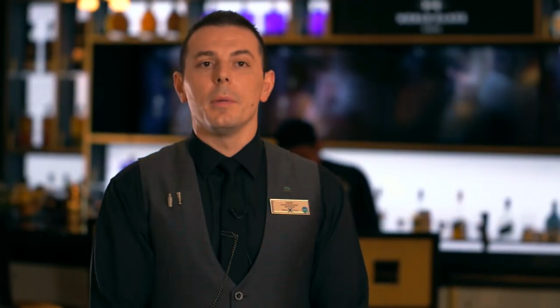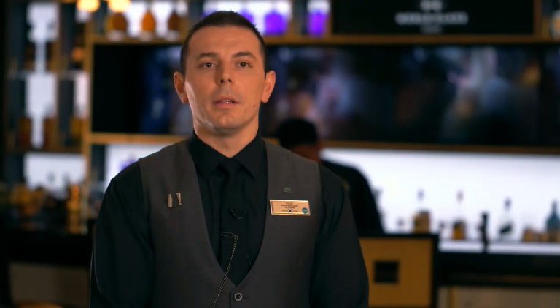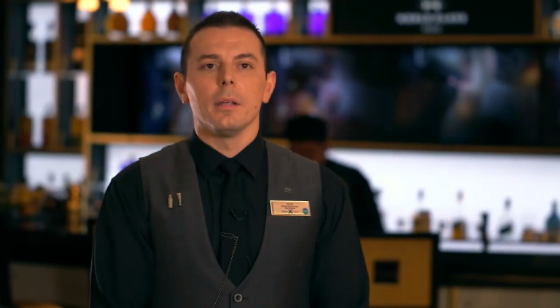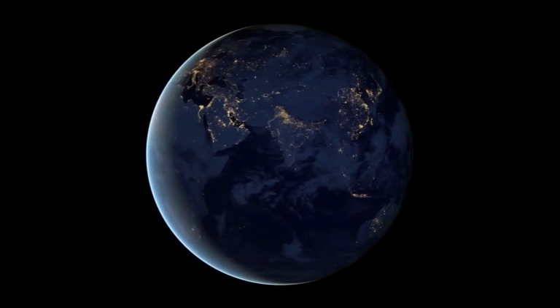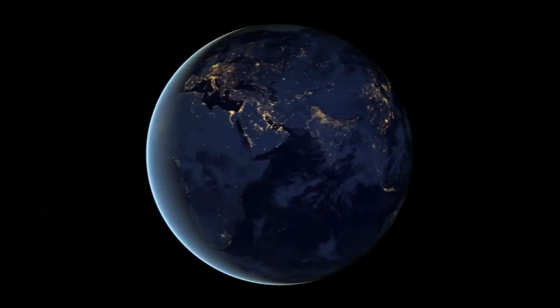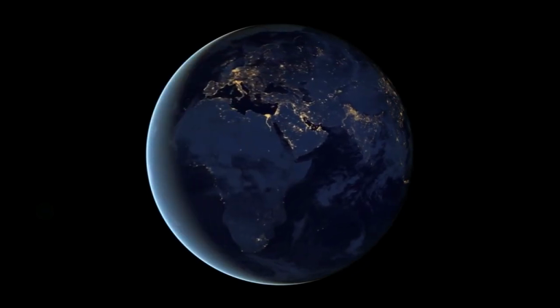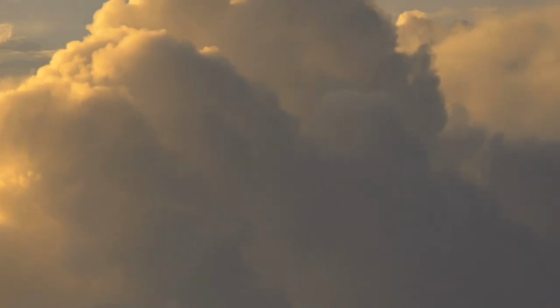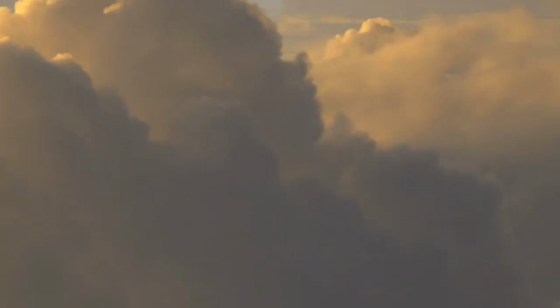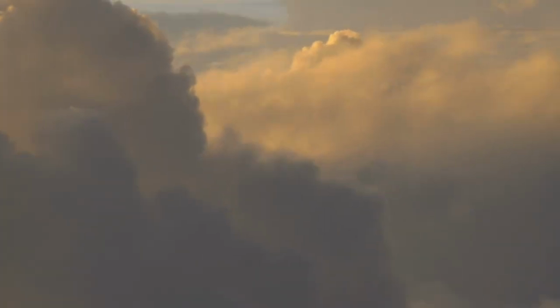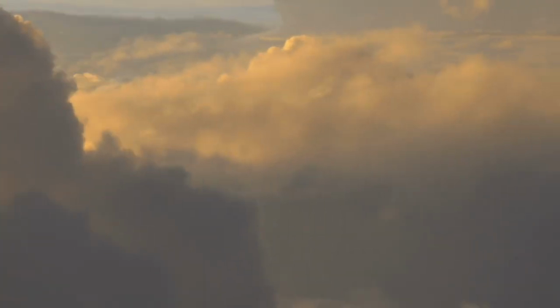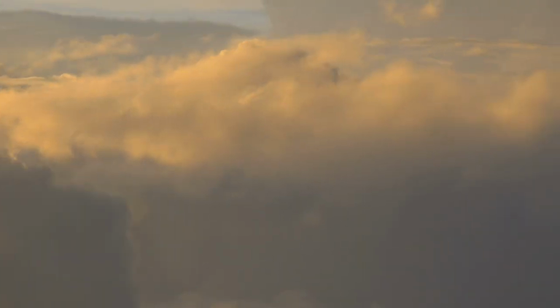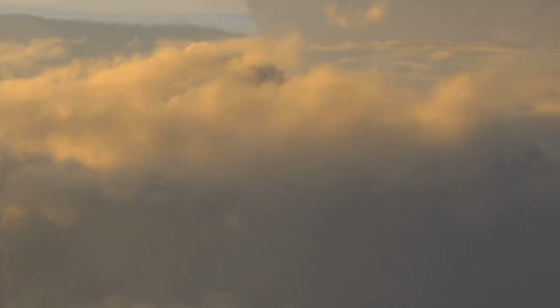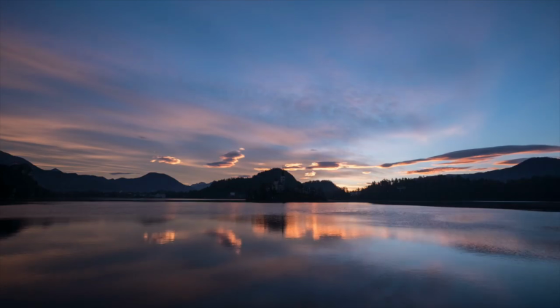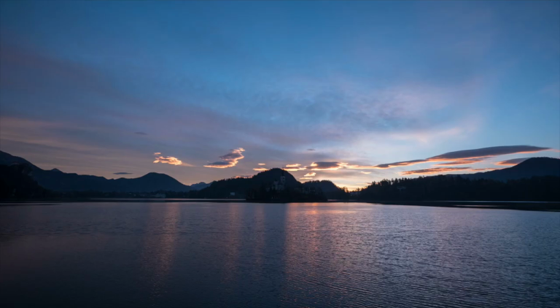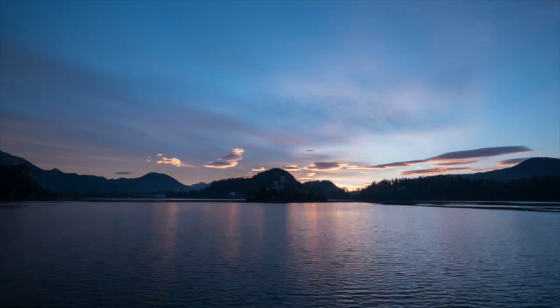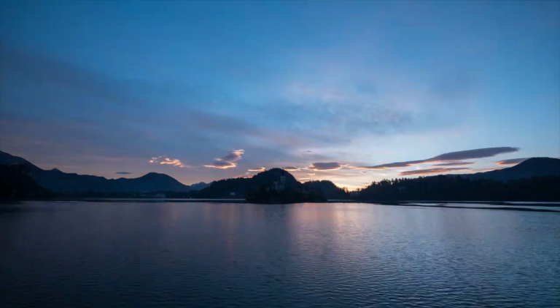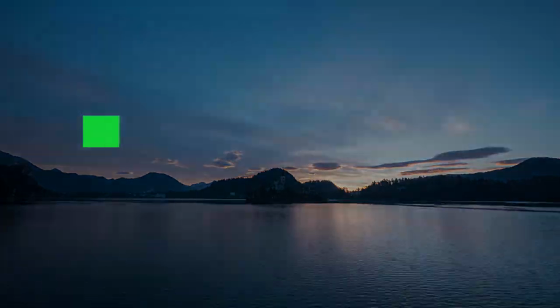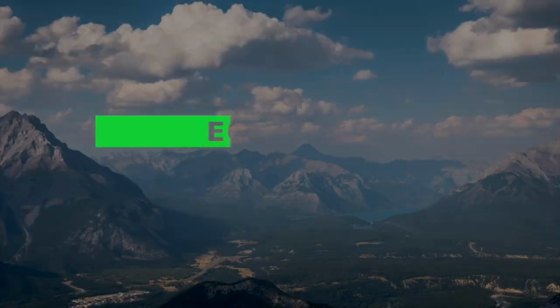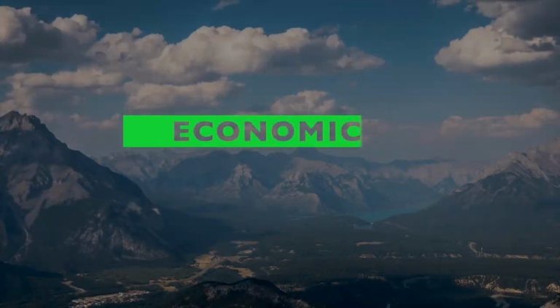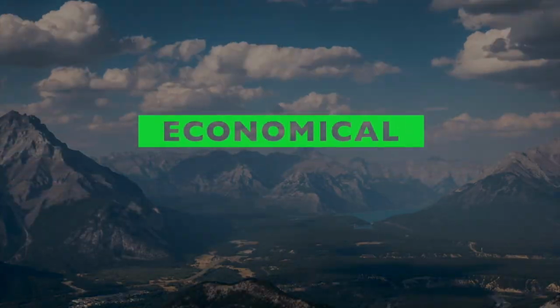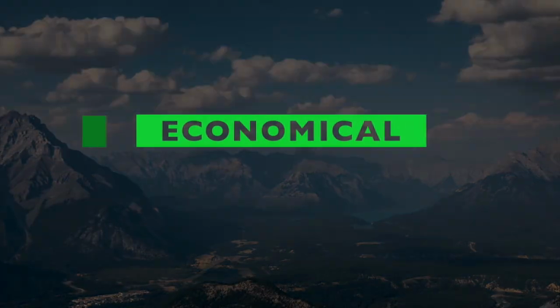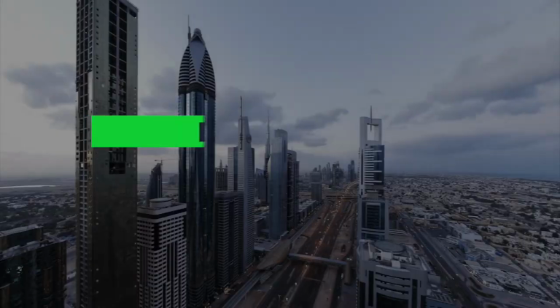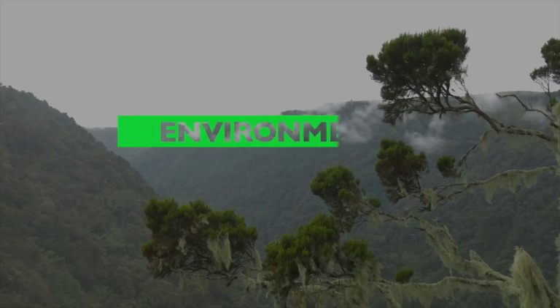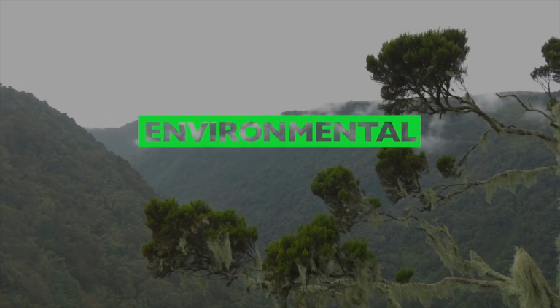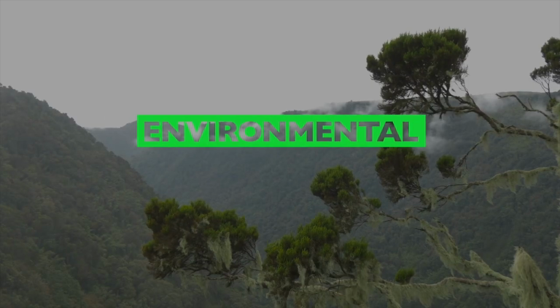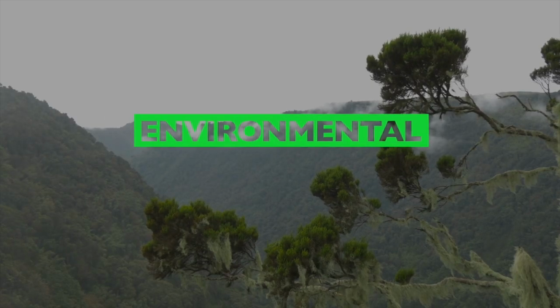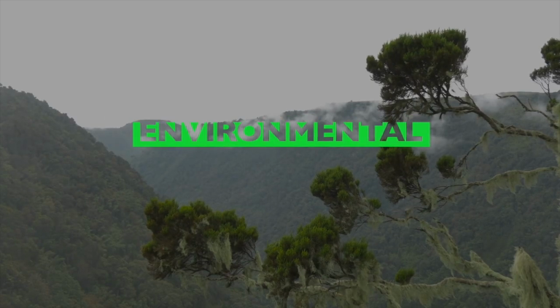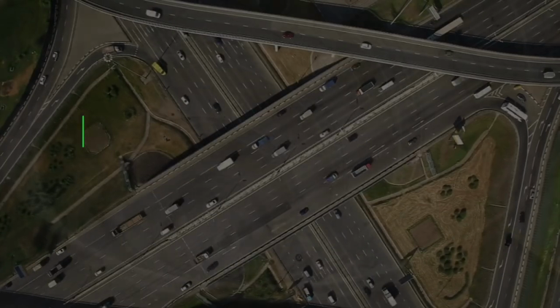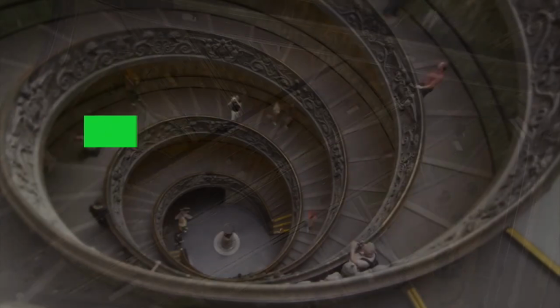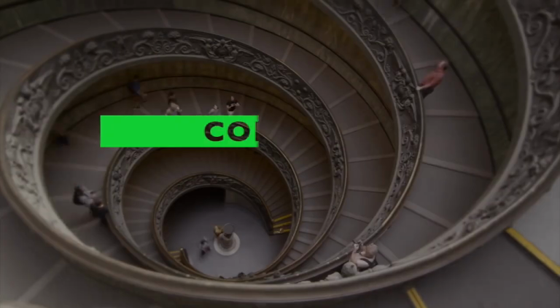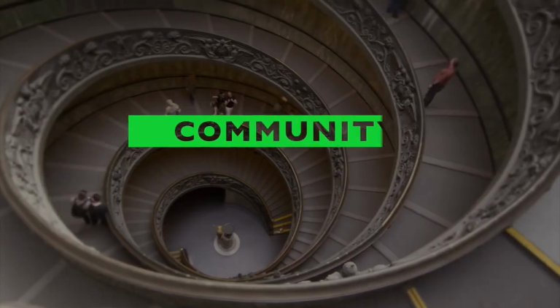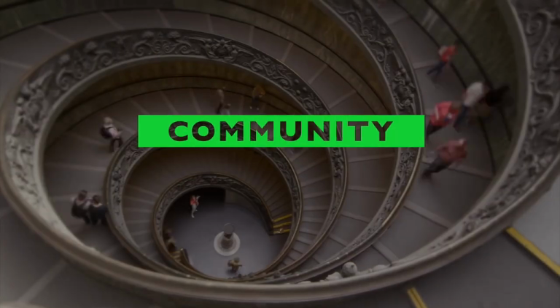Sustainability is a global movement that's actually divided on three pillars: economical, environmental, and community.